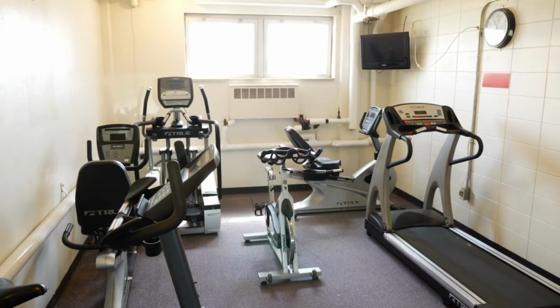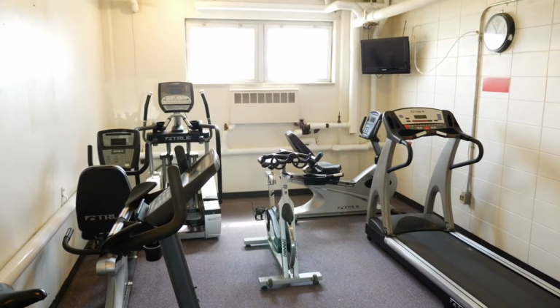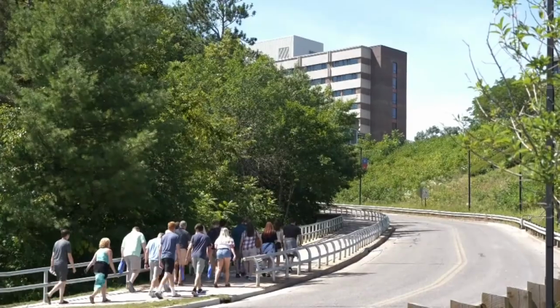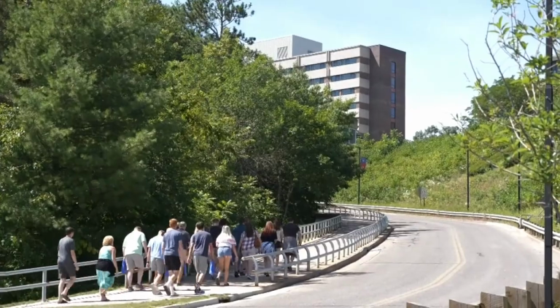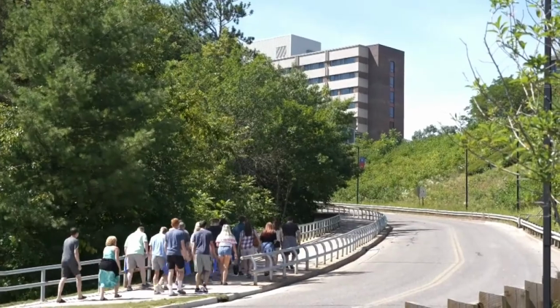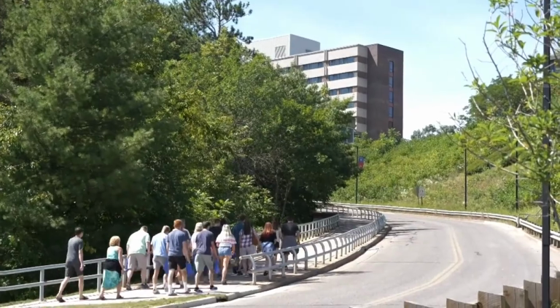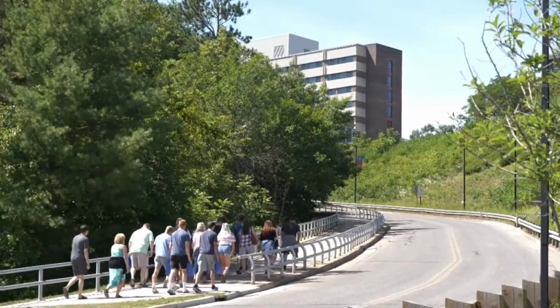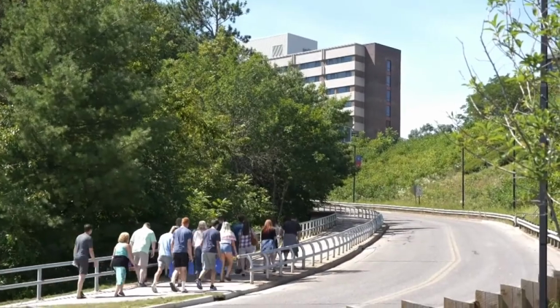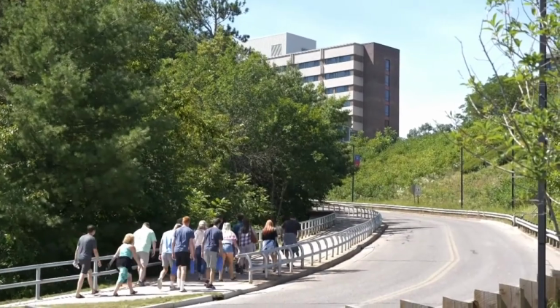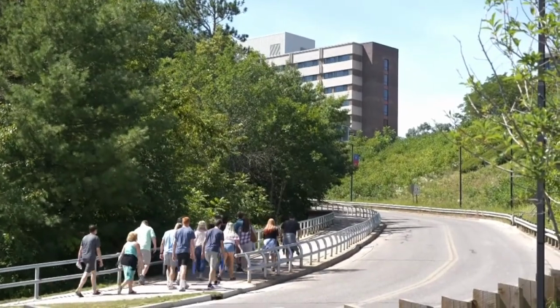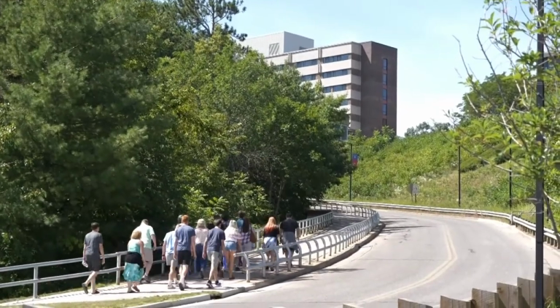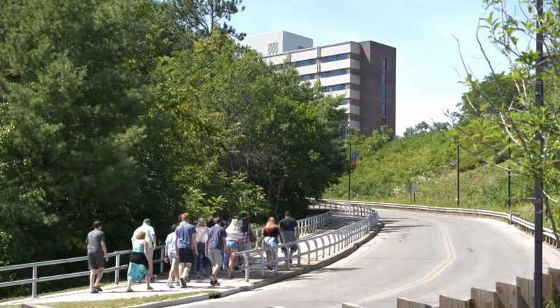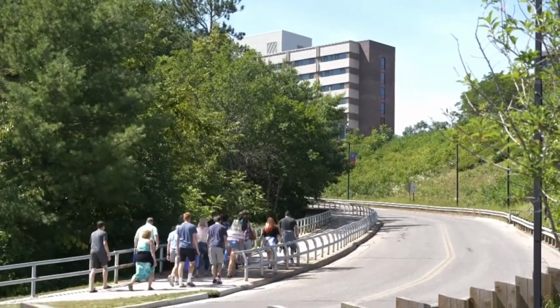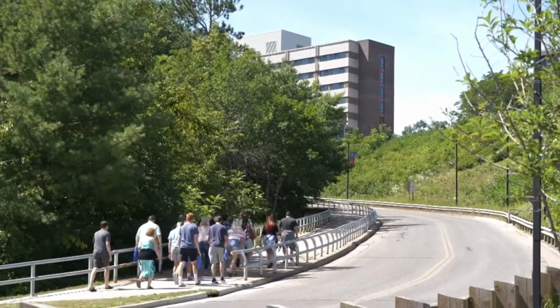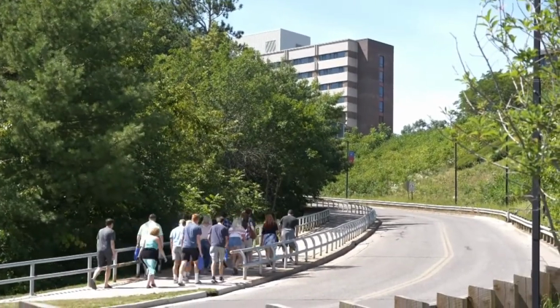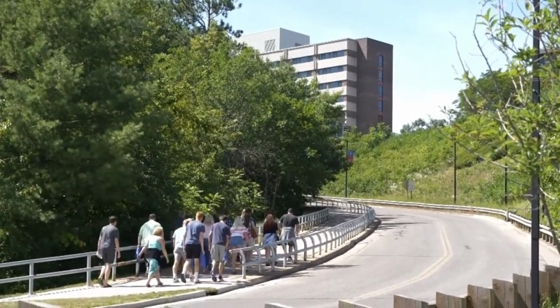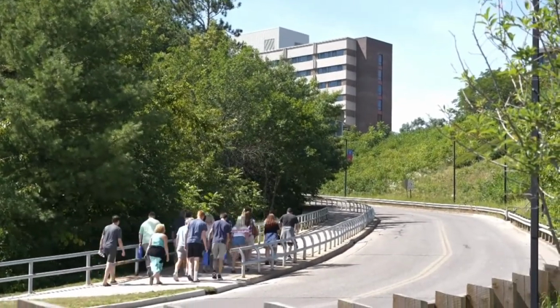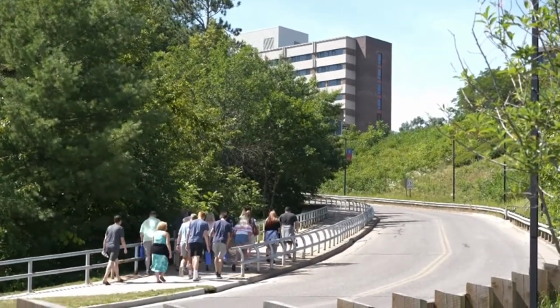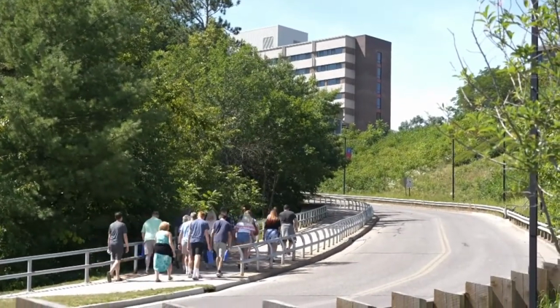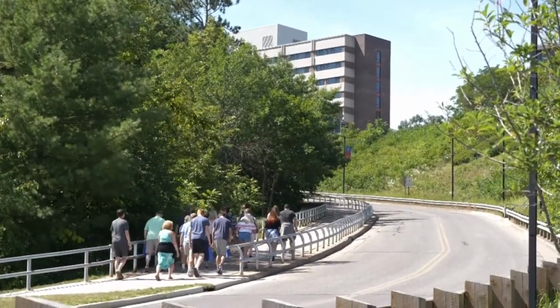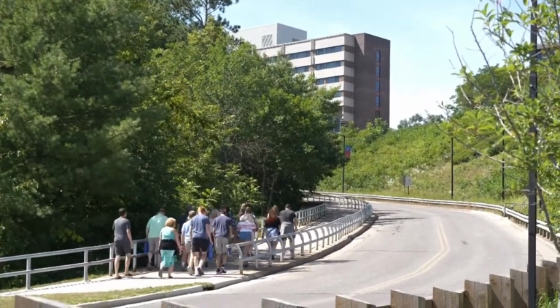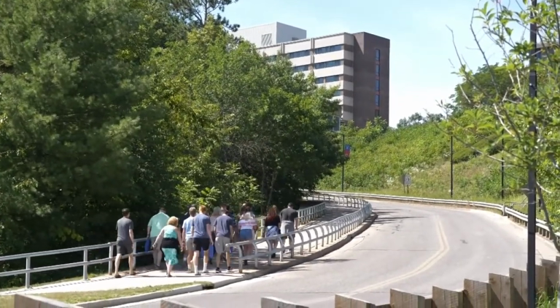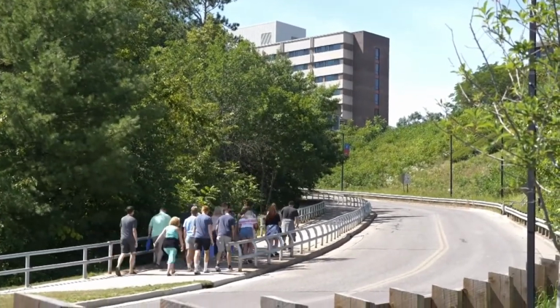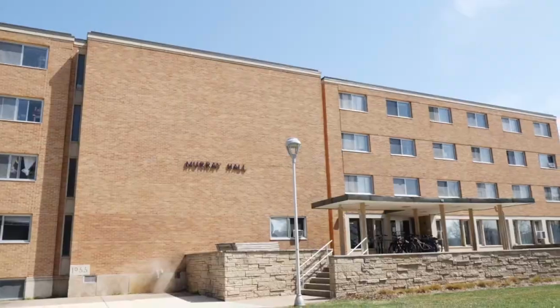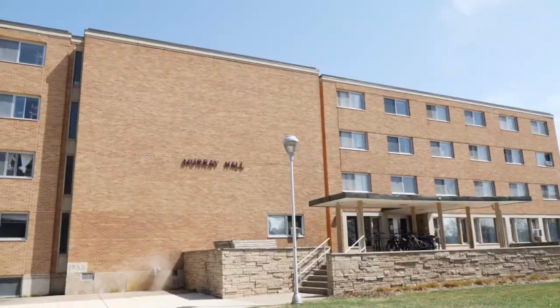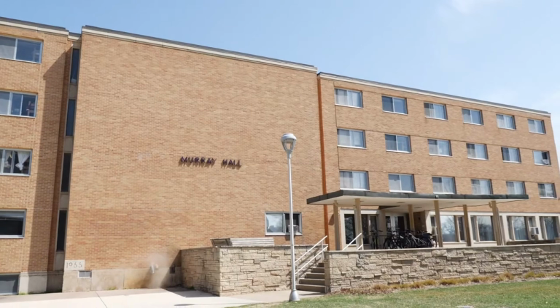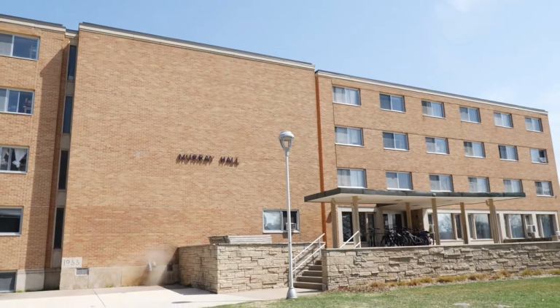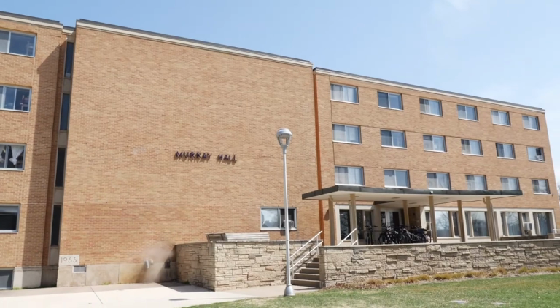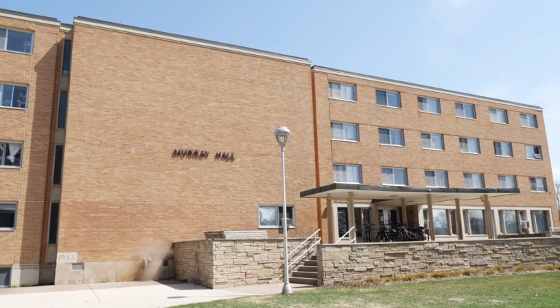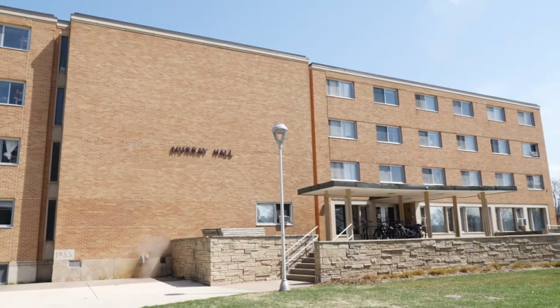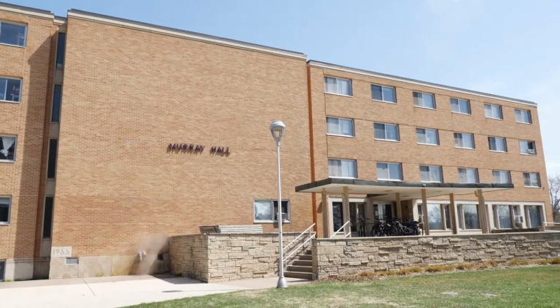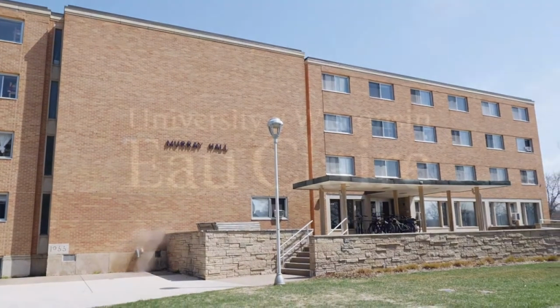If you're looking for a dorm located in the middle of Upper Campus life, Murray Hall is the place for you.